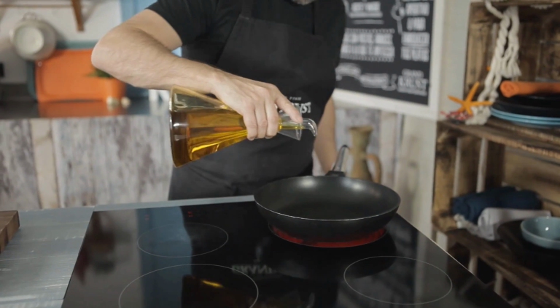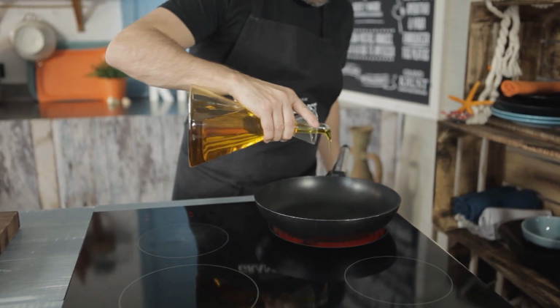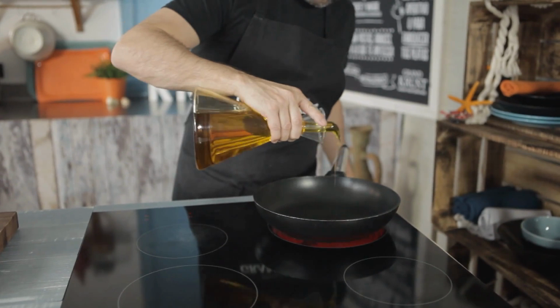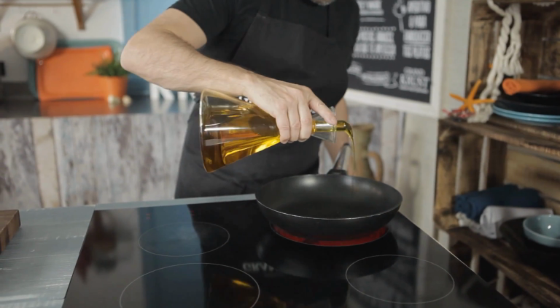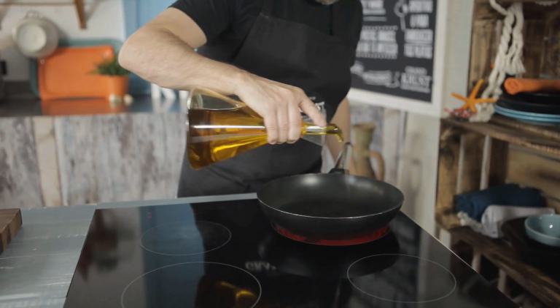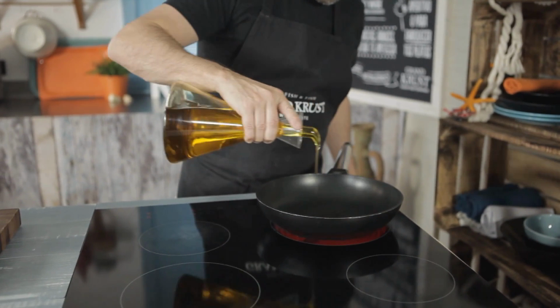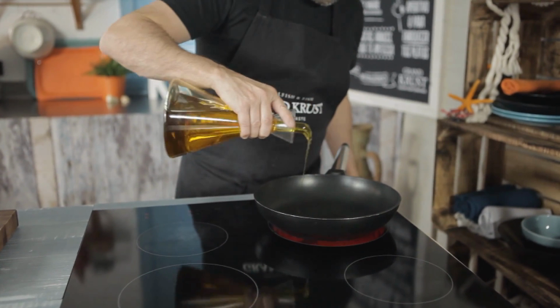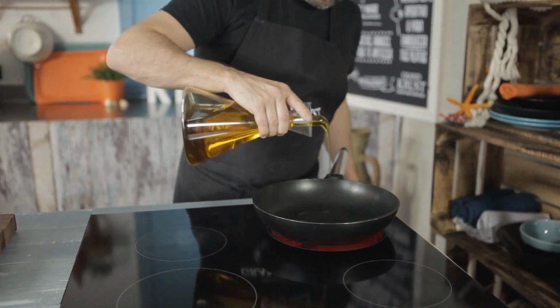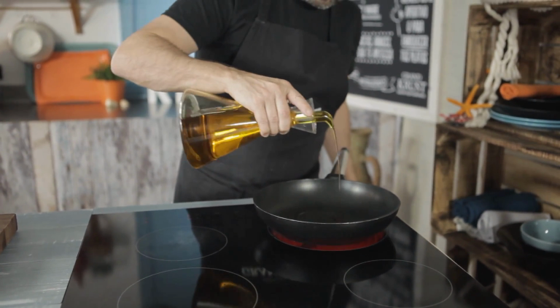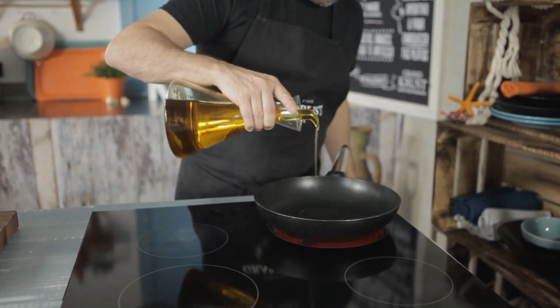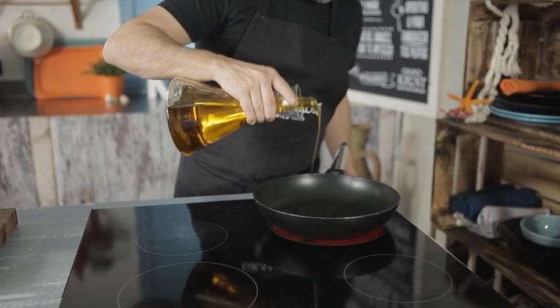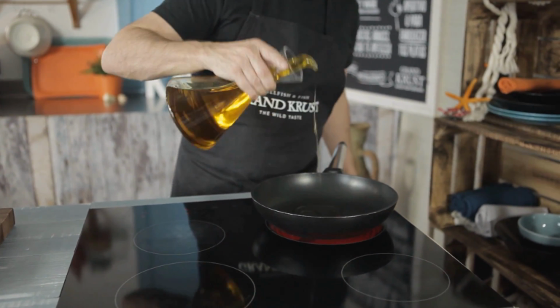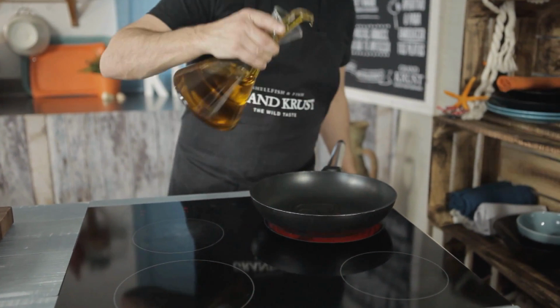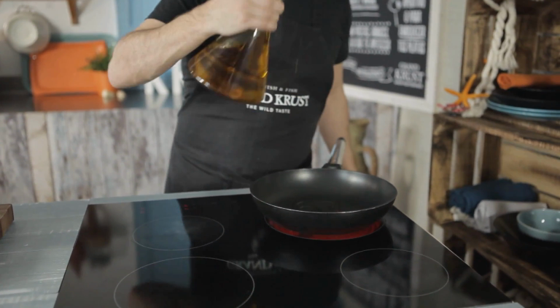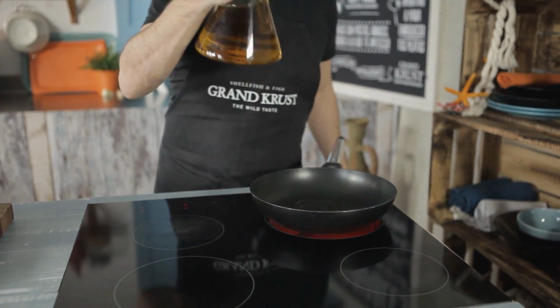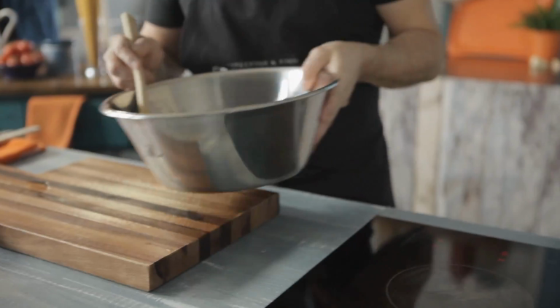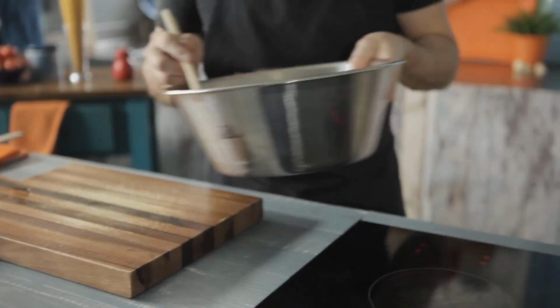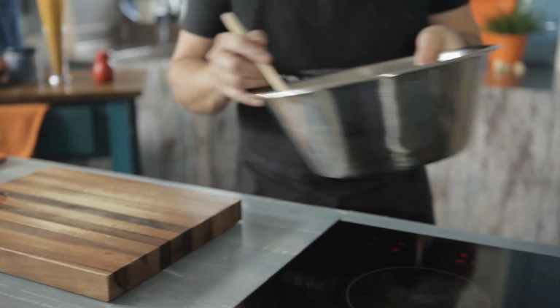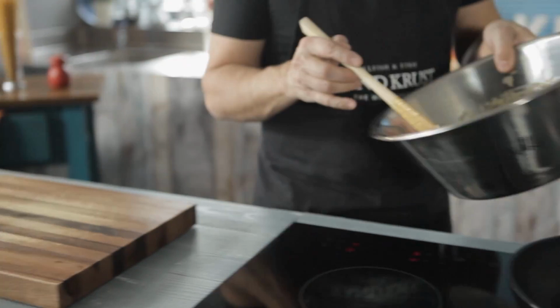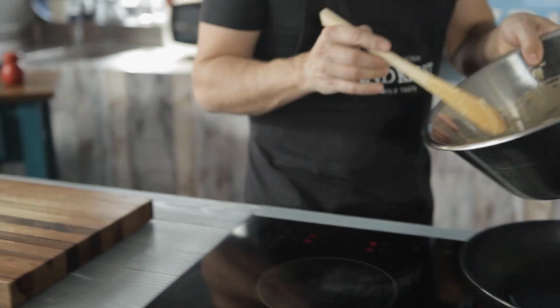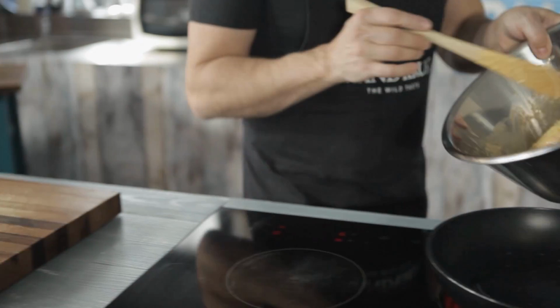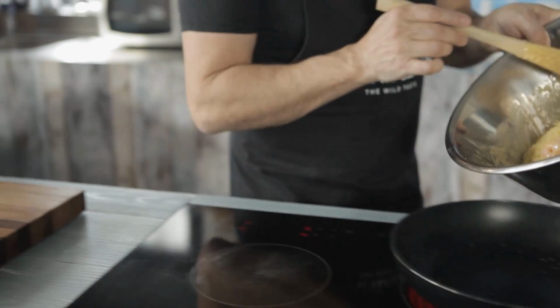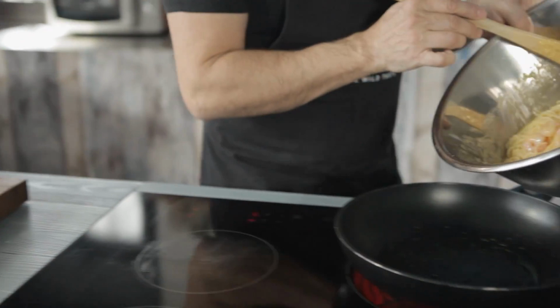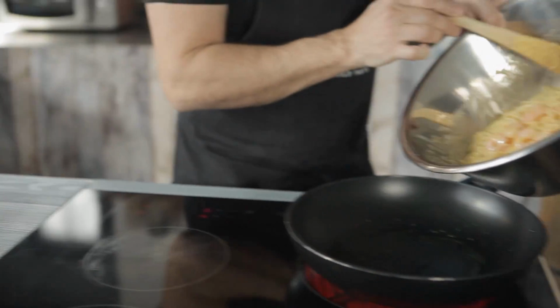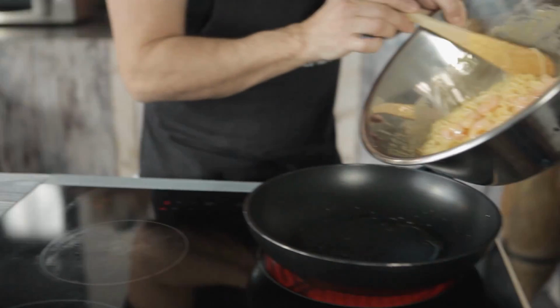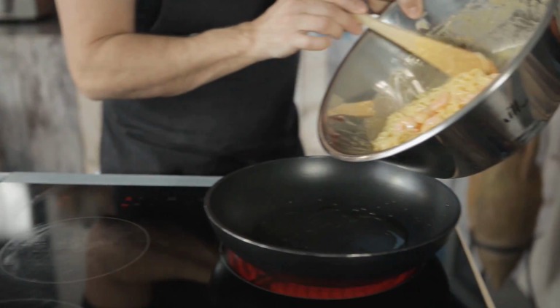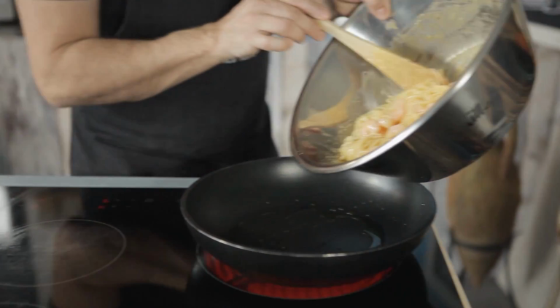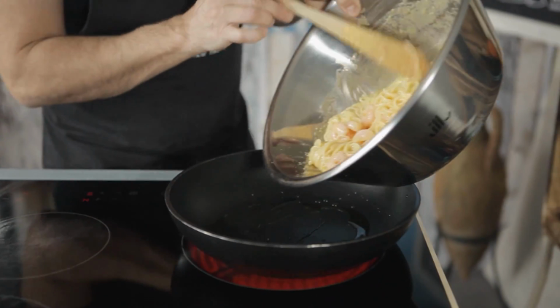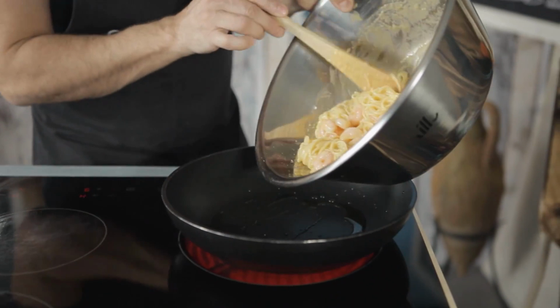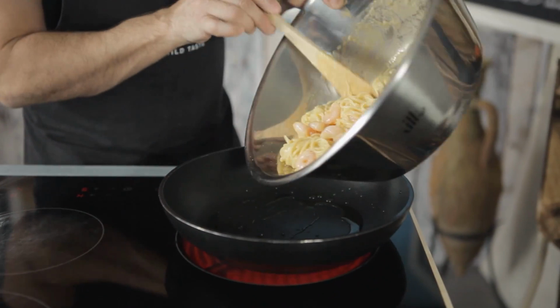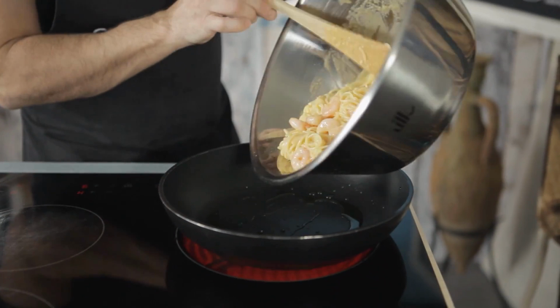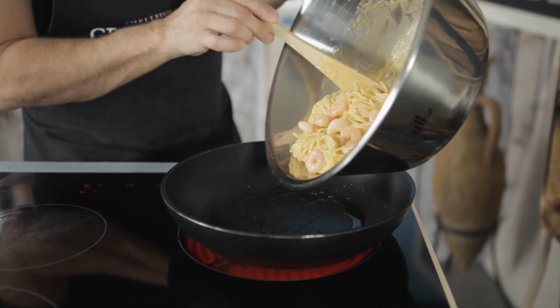Next, heat a pan with oil, add the spaghetti mixture, and cook everything as if it were a tortilla.